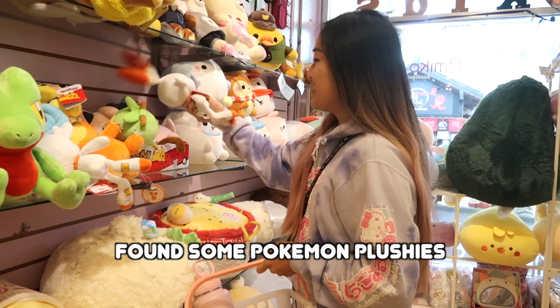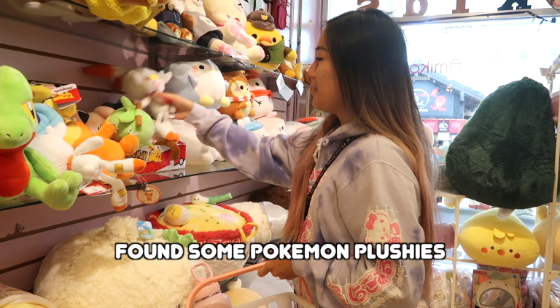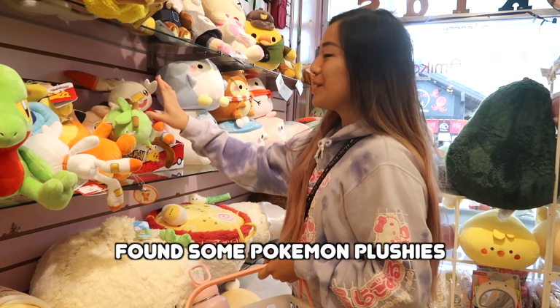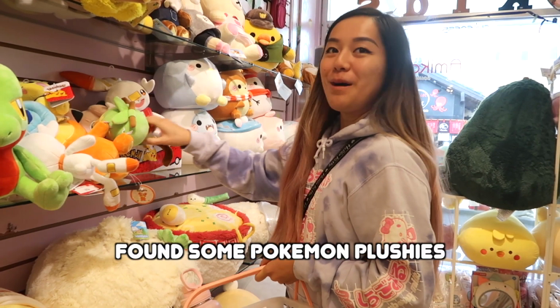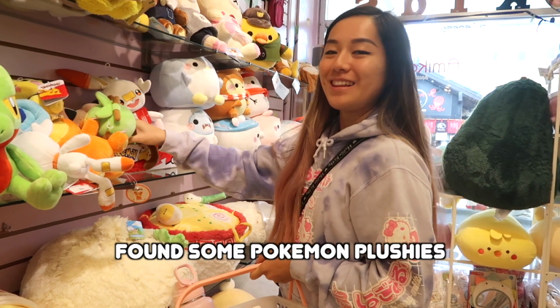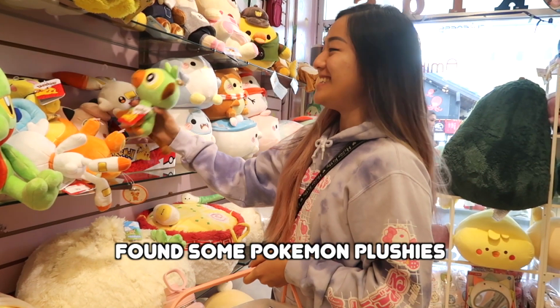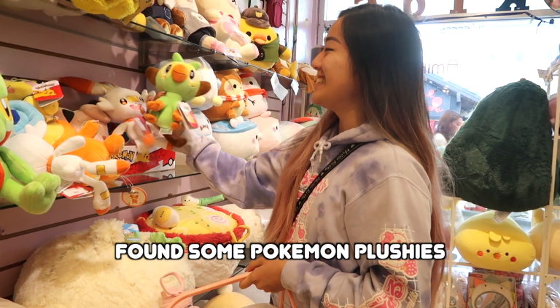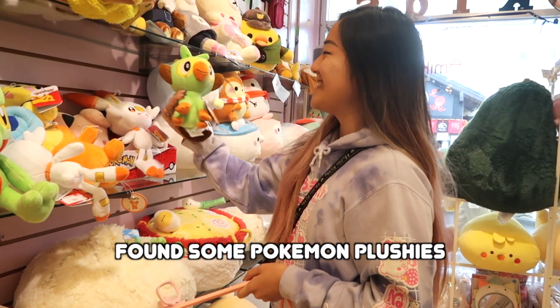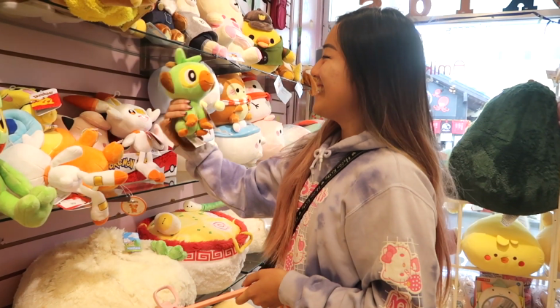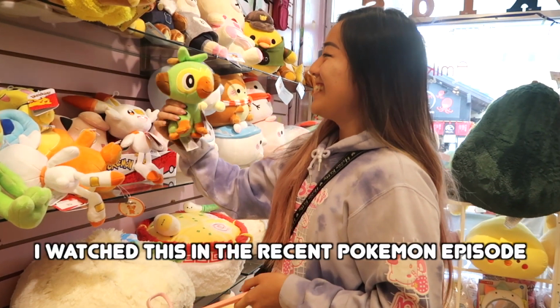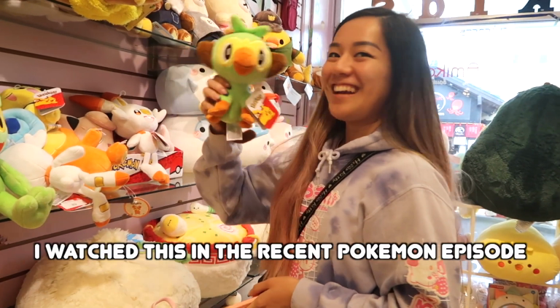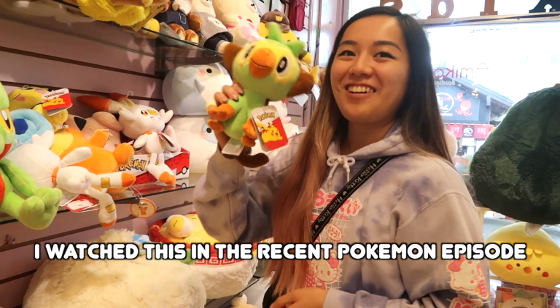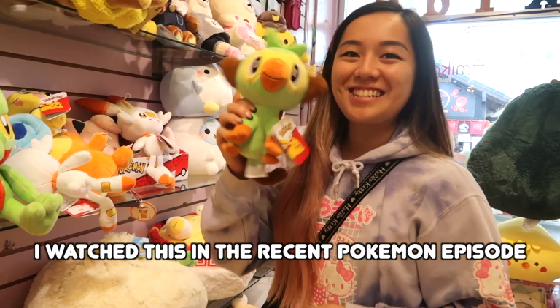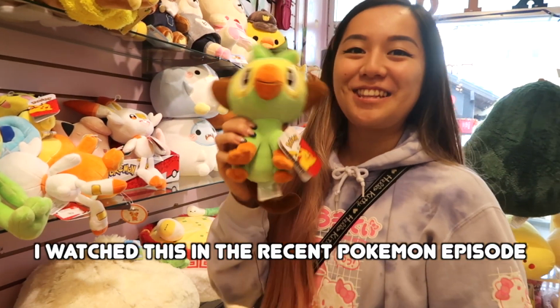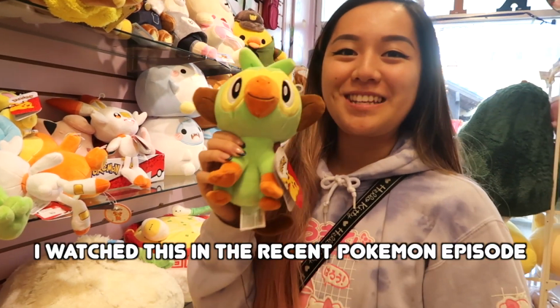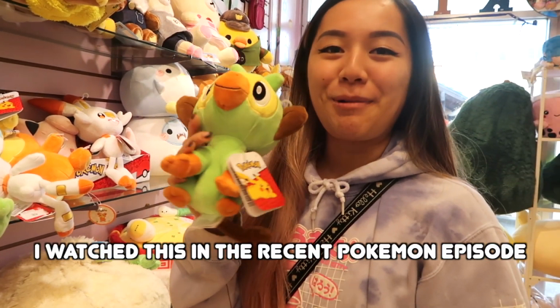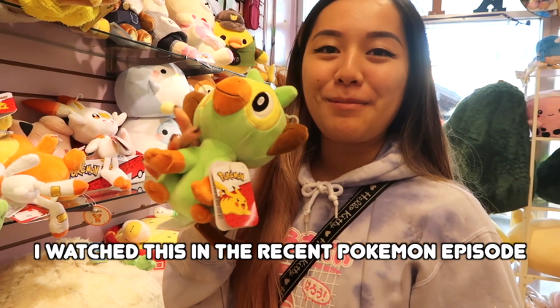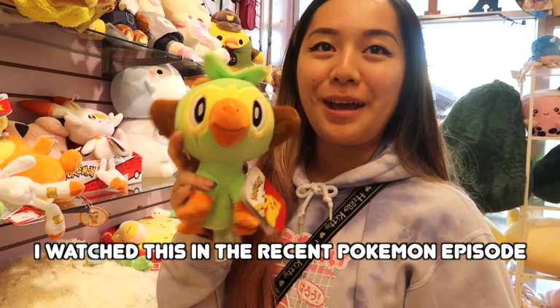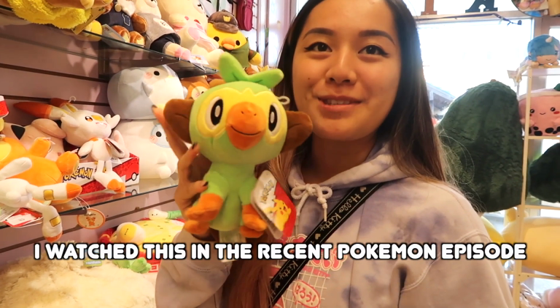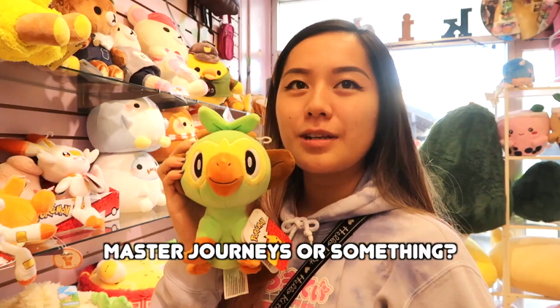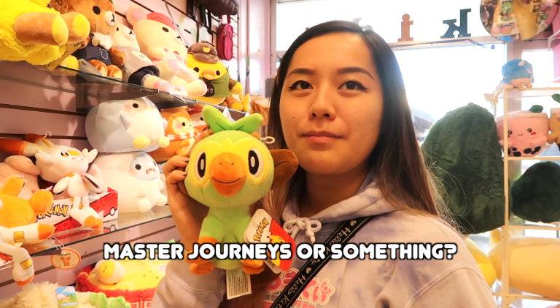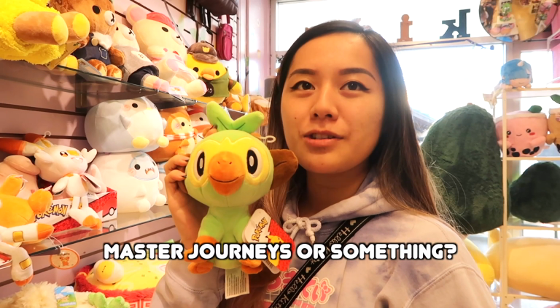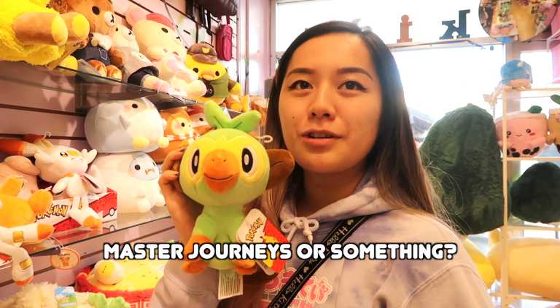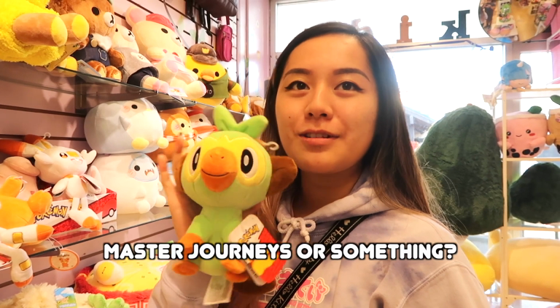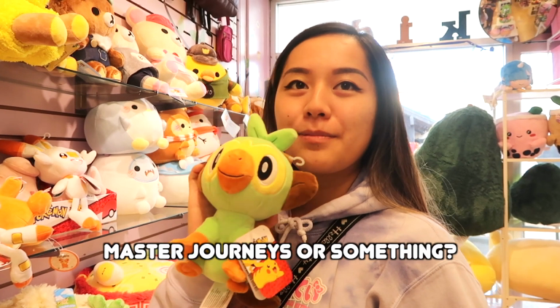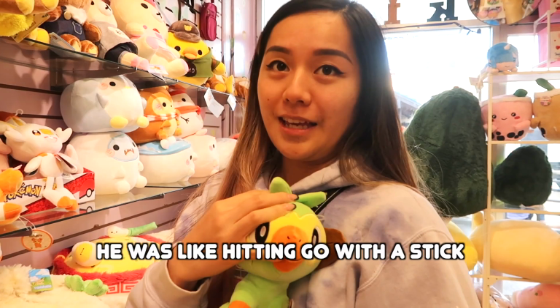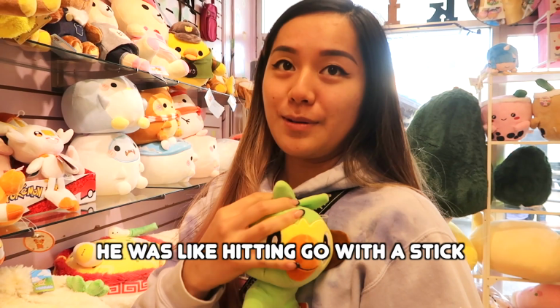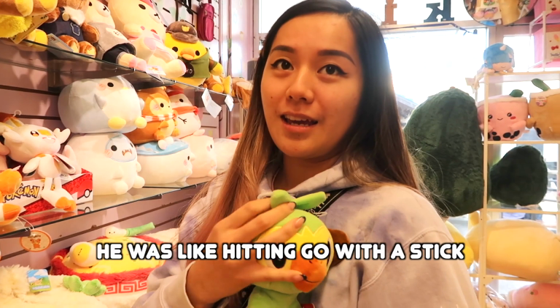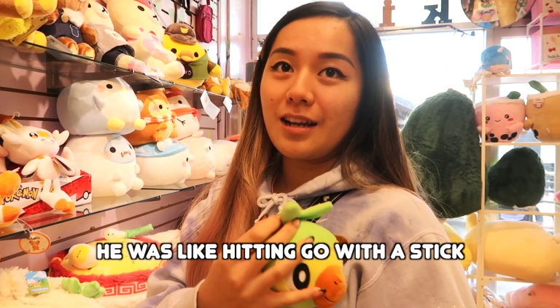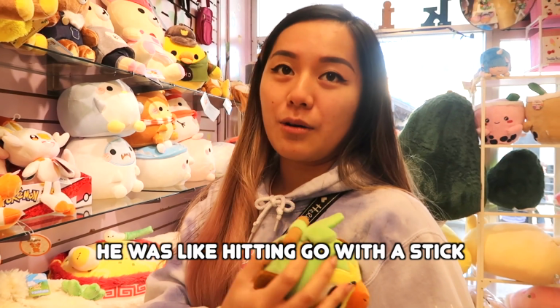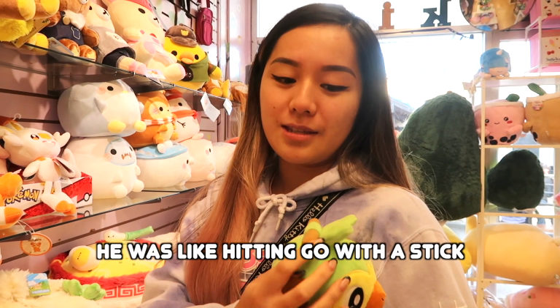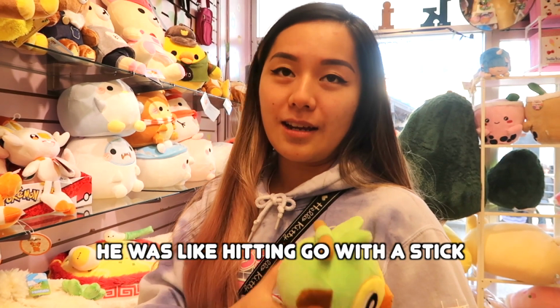I saw some Pokemon figures. We watched this in the recent Pokemon episode — Master Journey or something. He was like hitting Go with the stick in the episode.